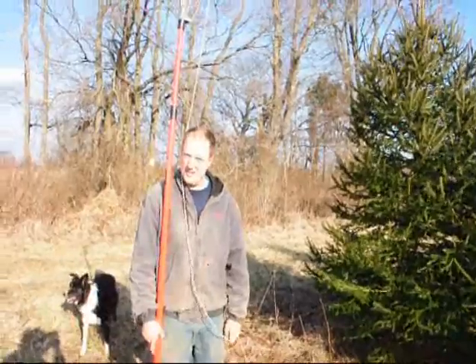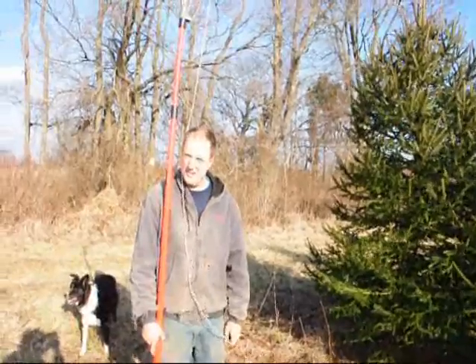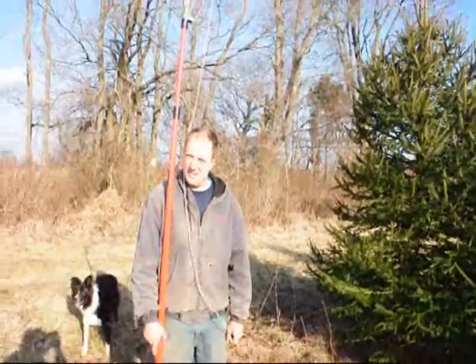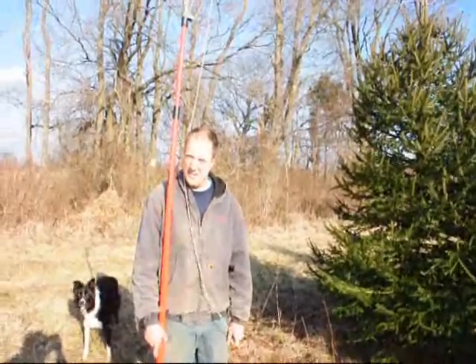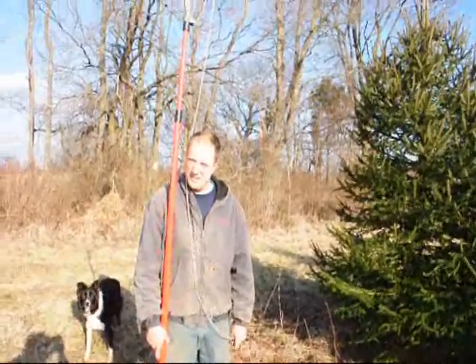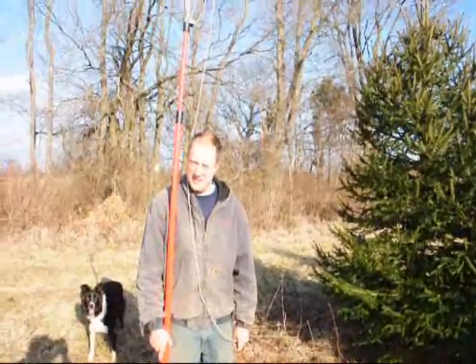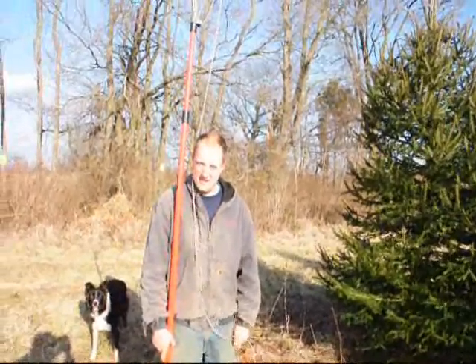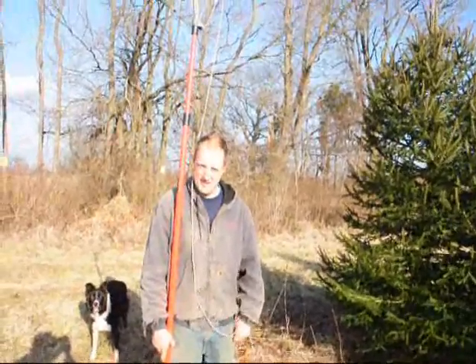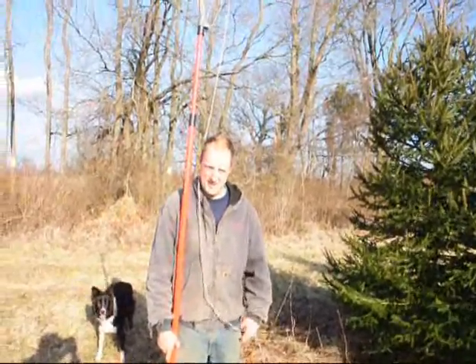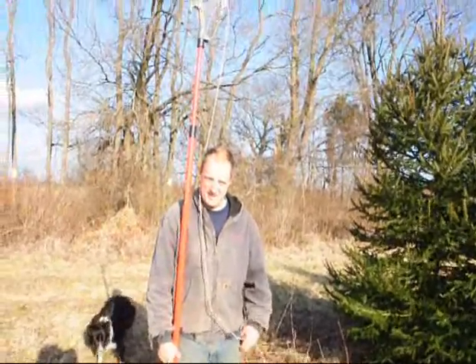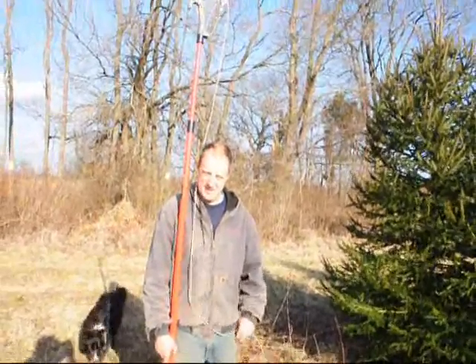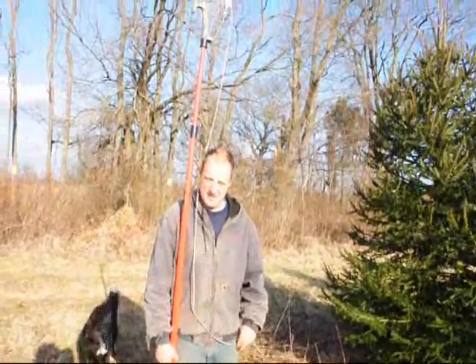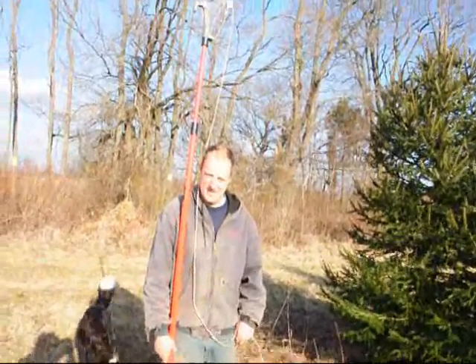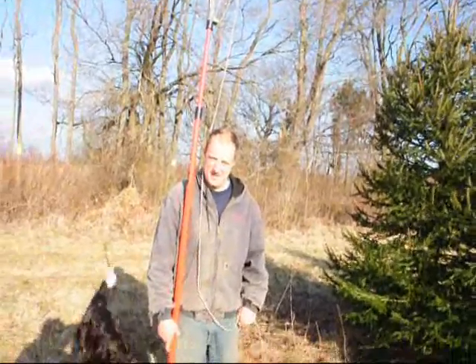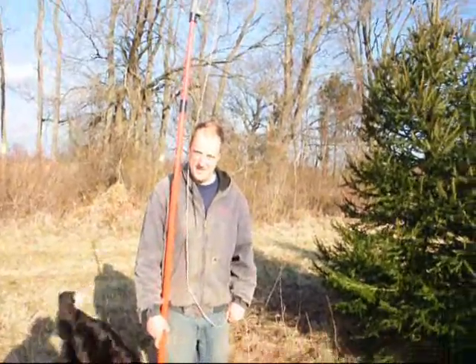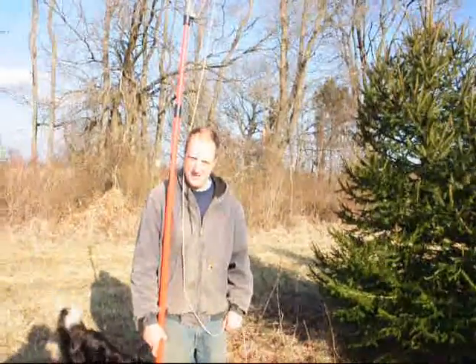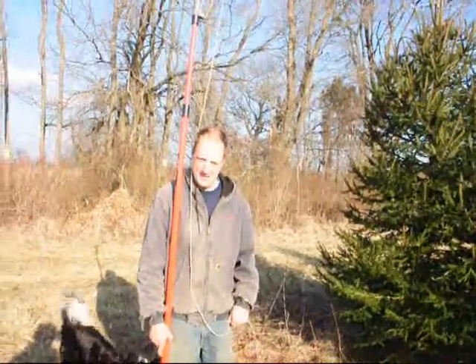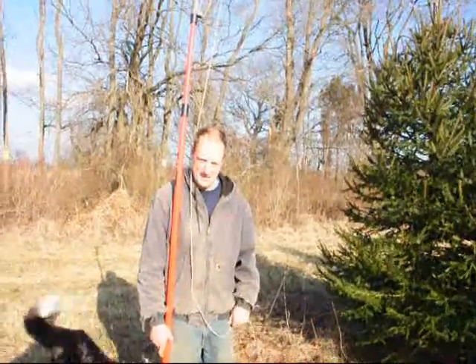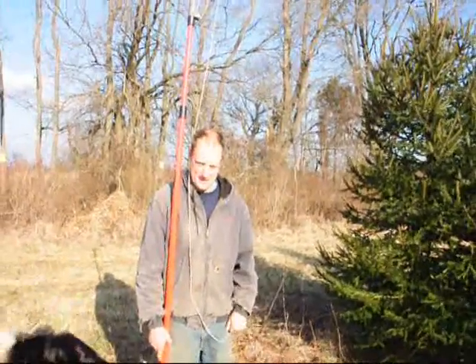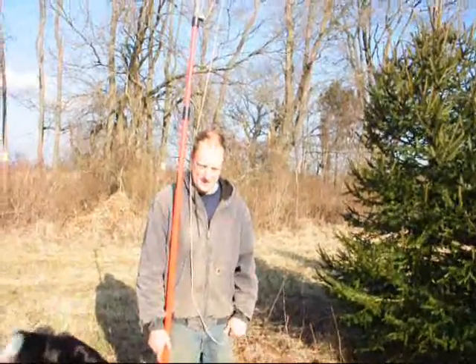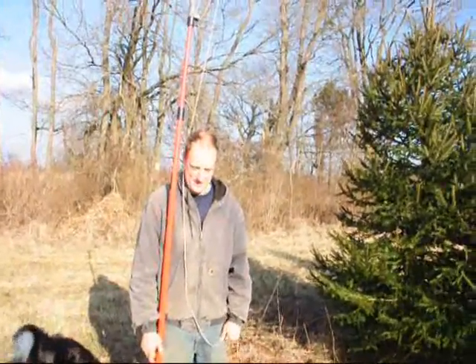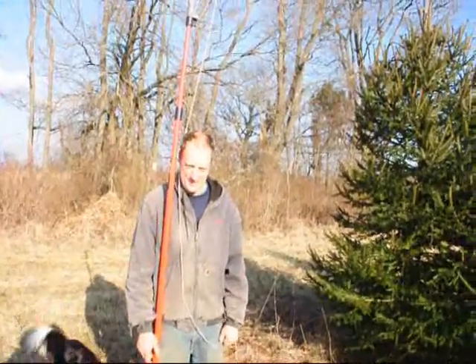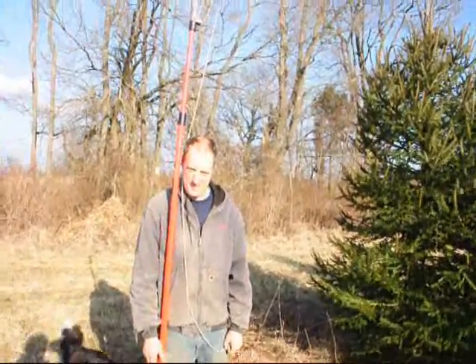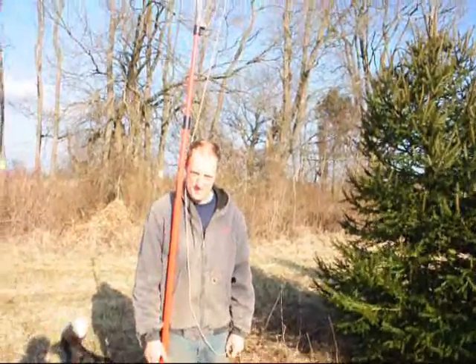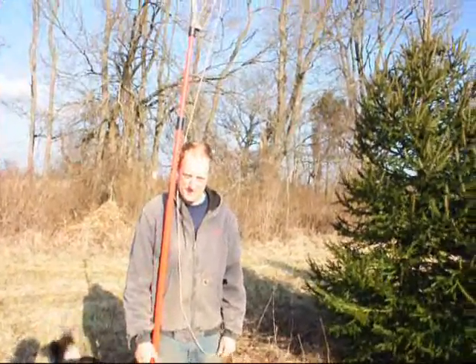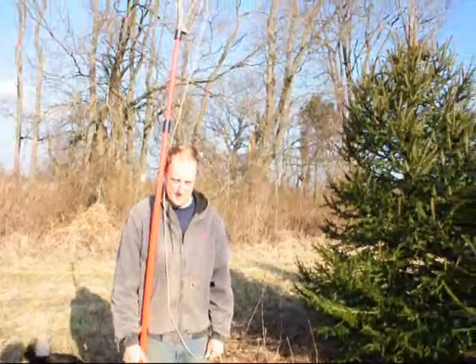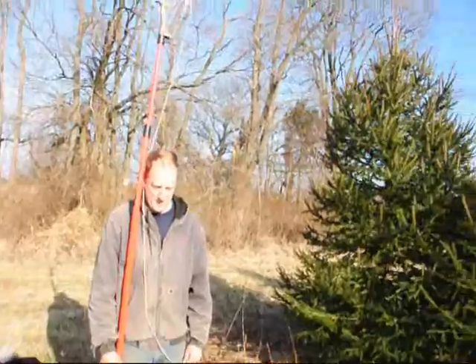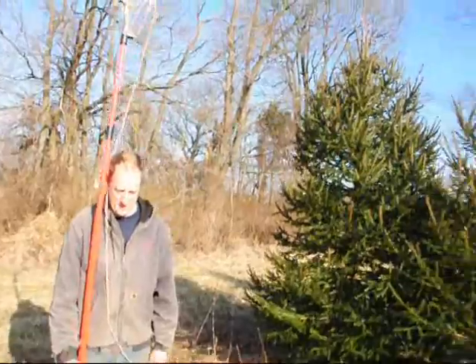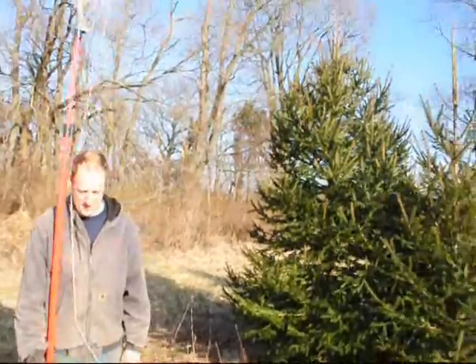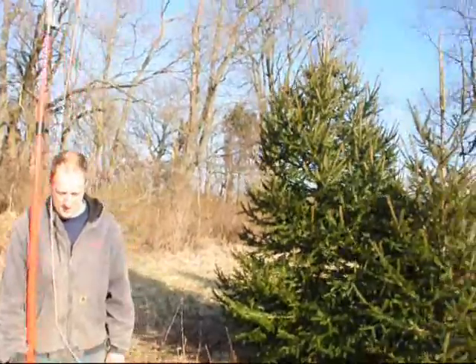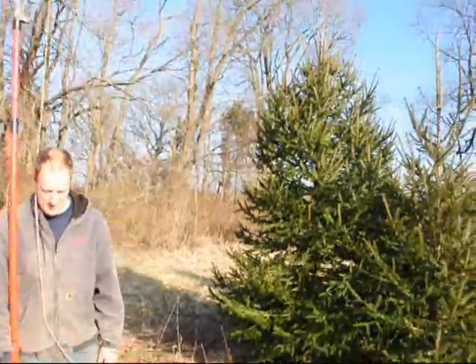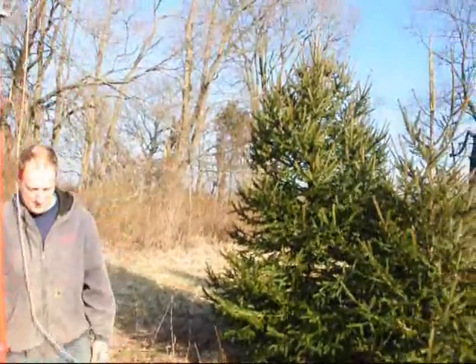This is Mike at Highland Hole Farm. He's going to talk to you today about trimming with a tree pole pruner on a Norway spruce.